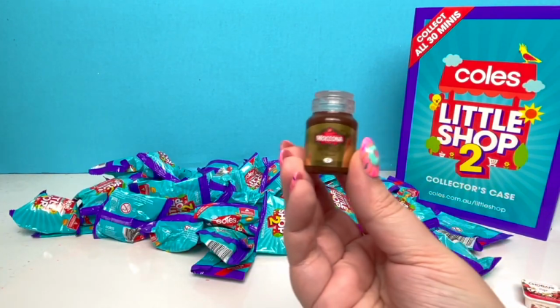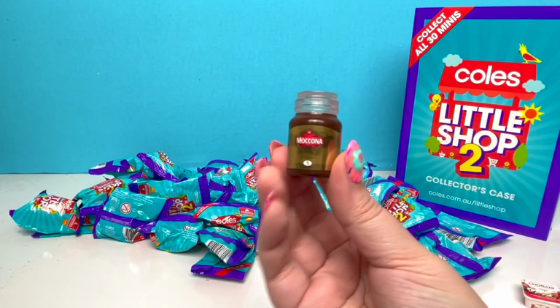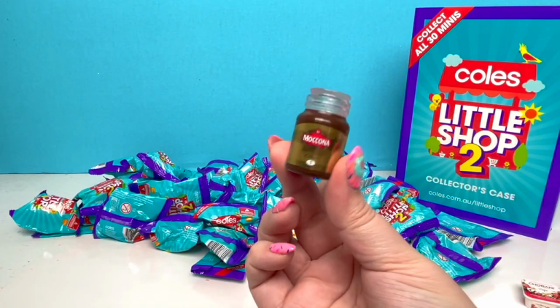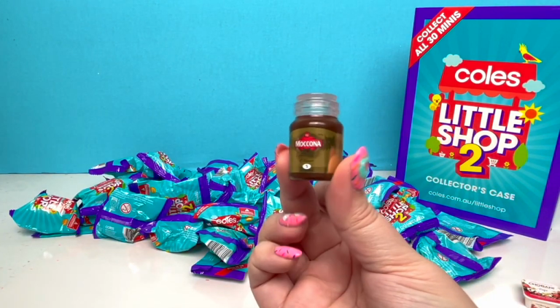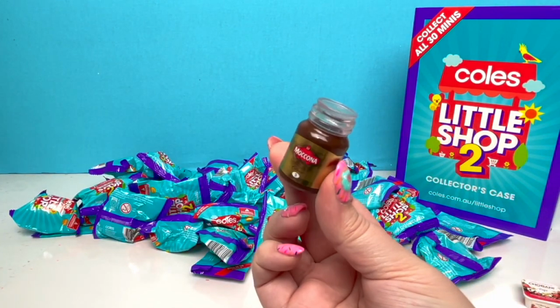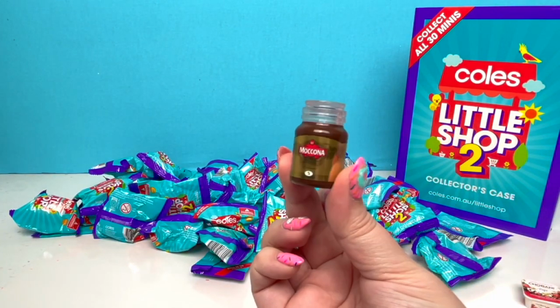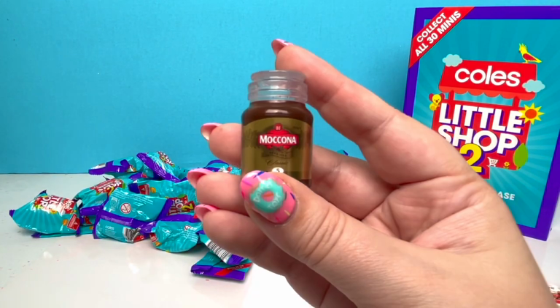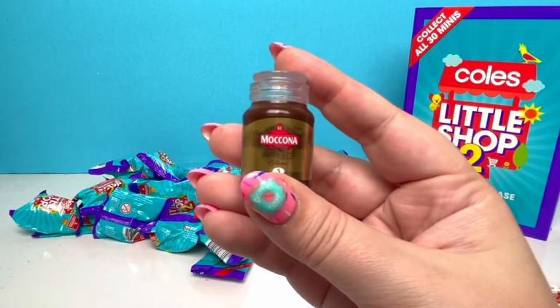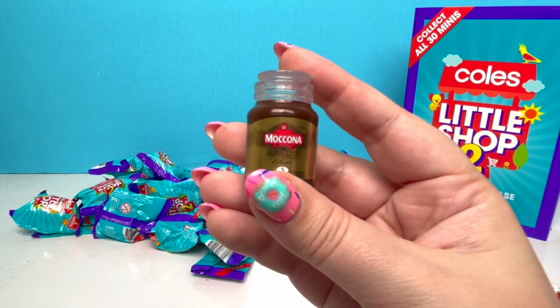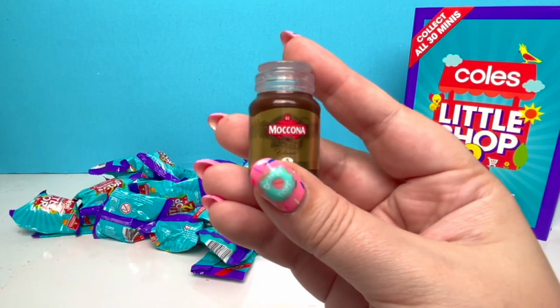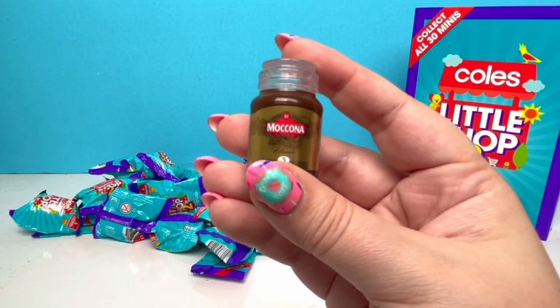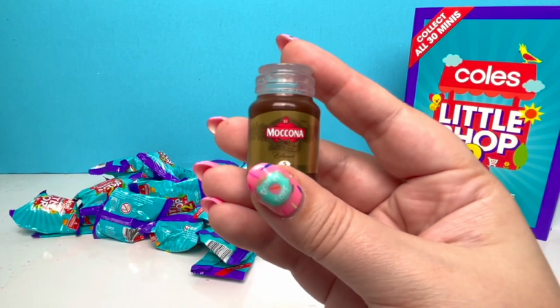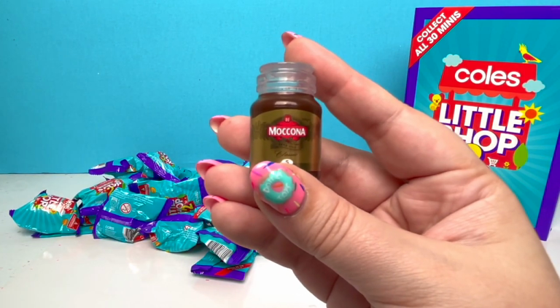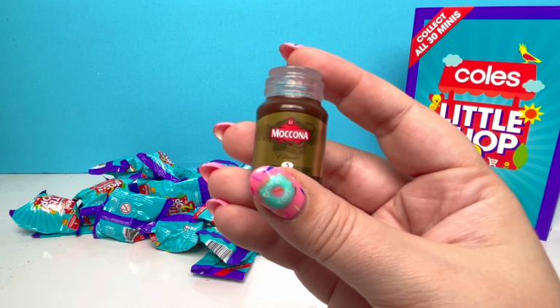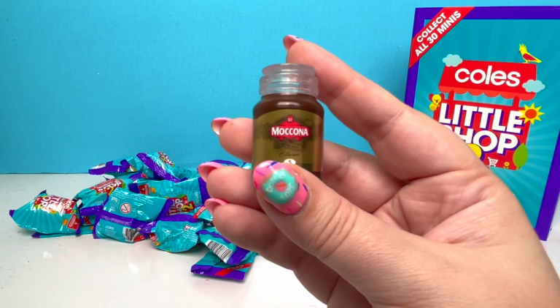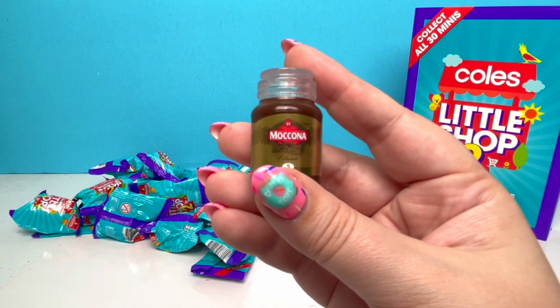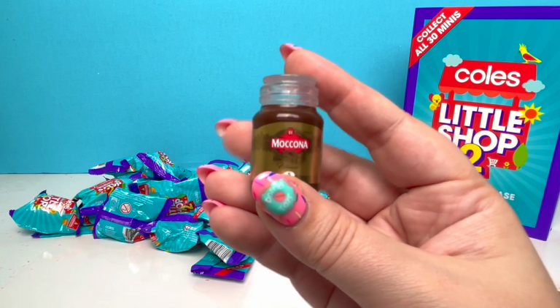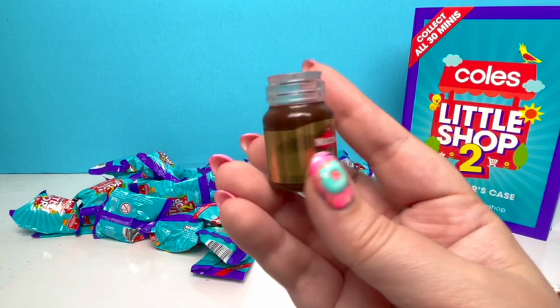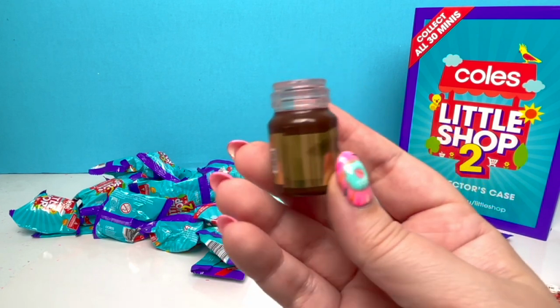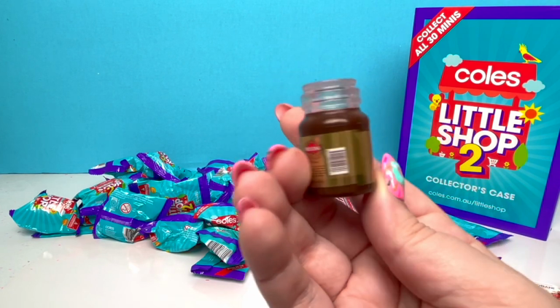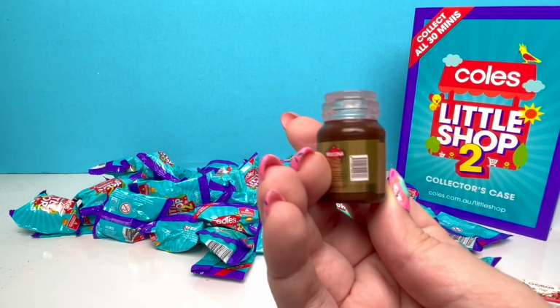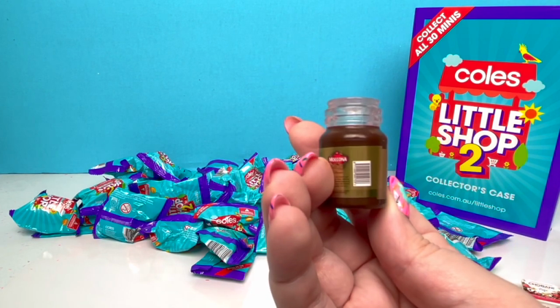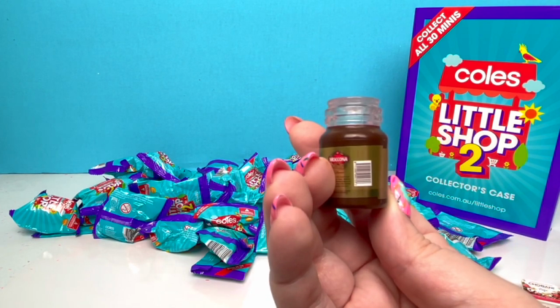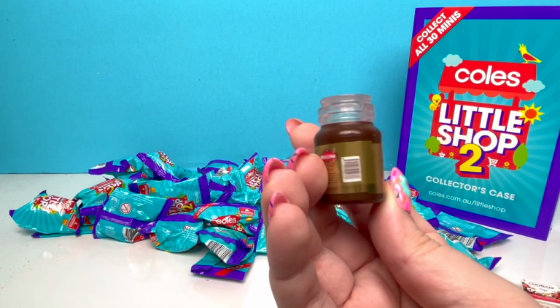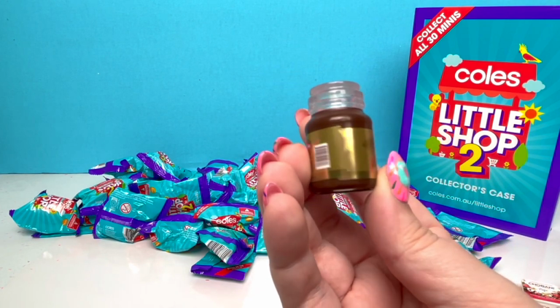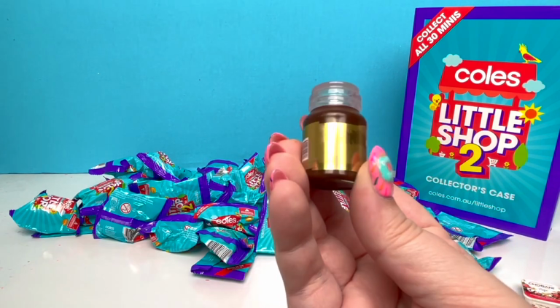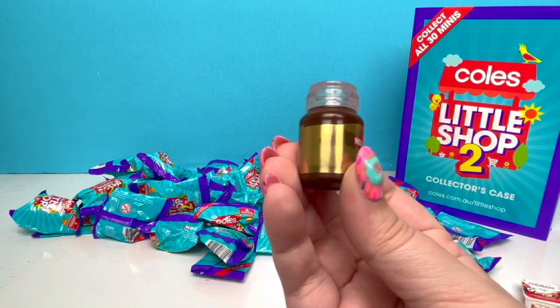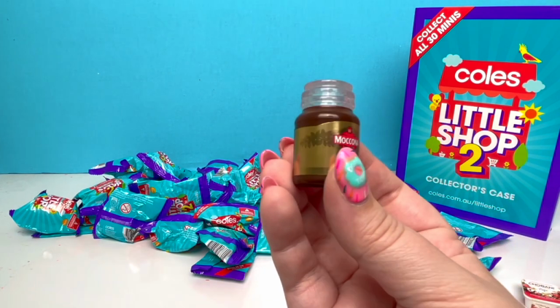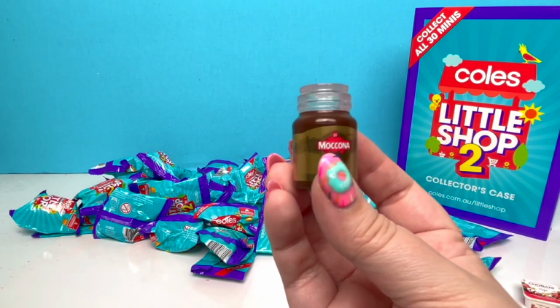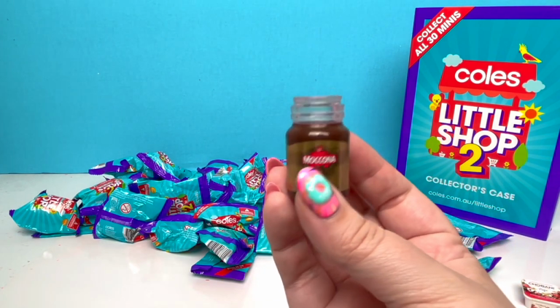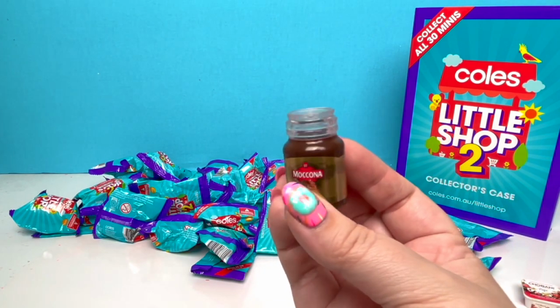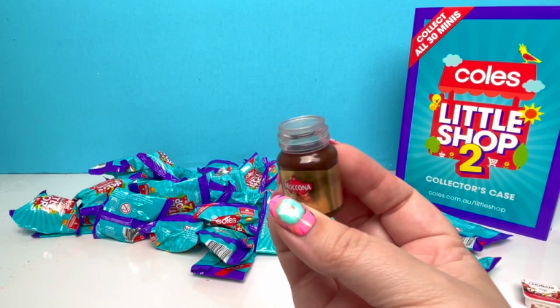Another new piece! It looks like Makona? It kinda looks like Nutella, don't you think?